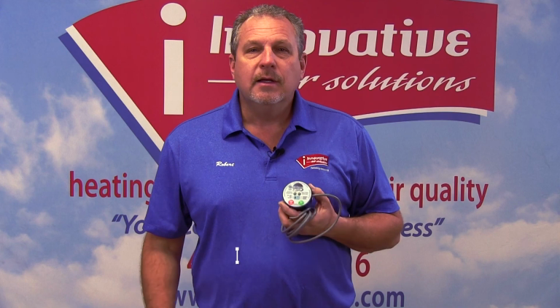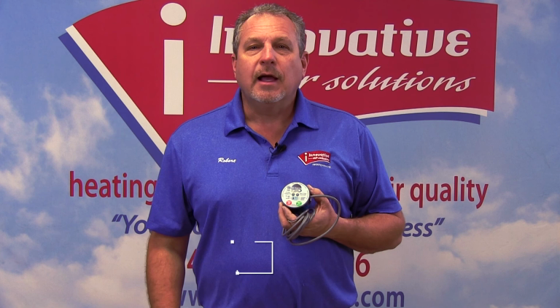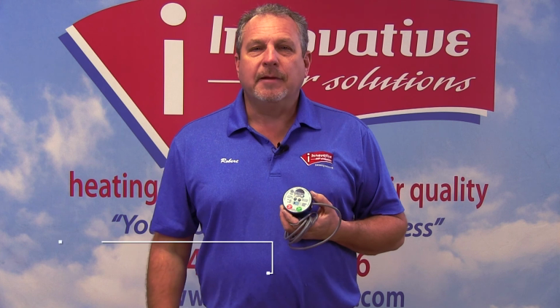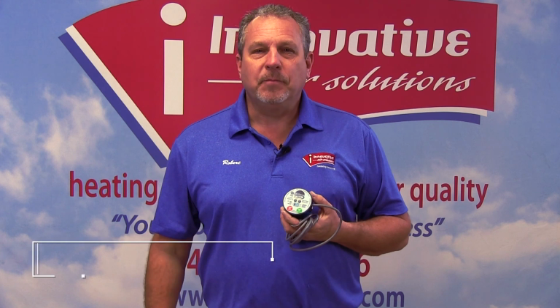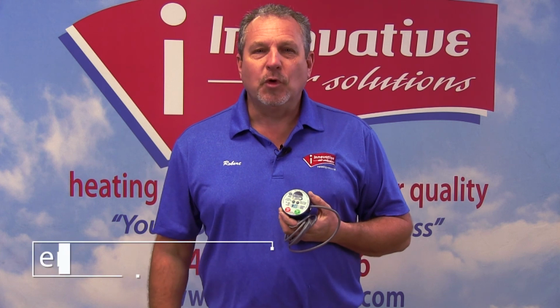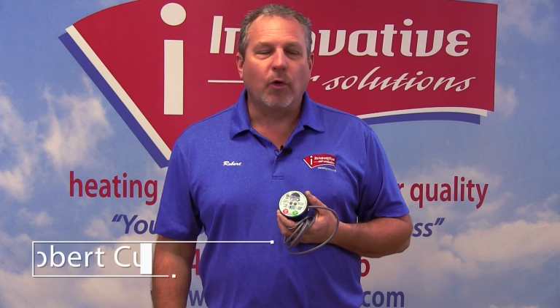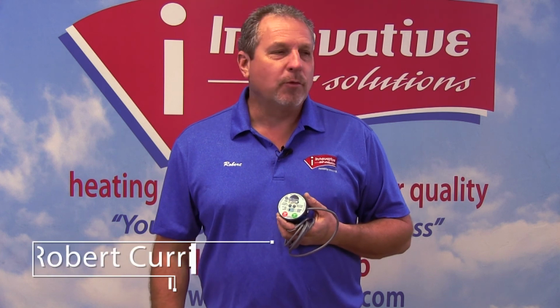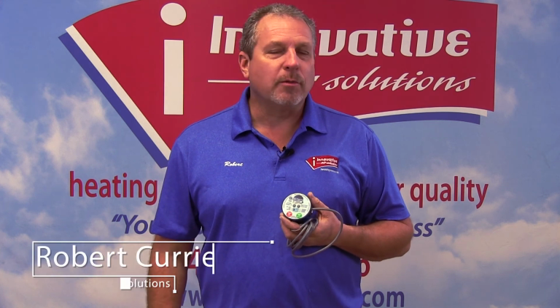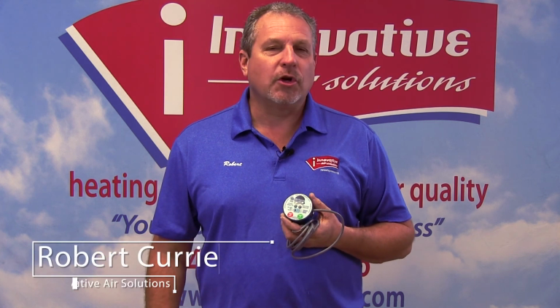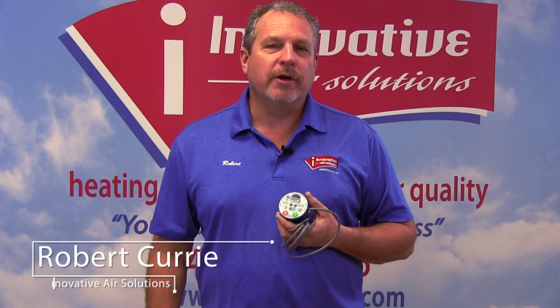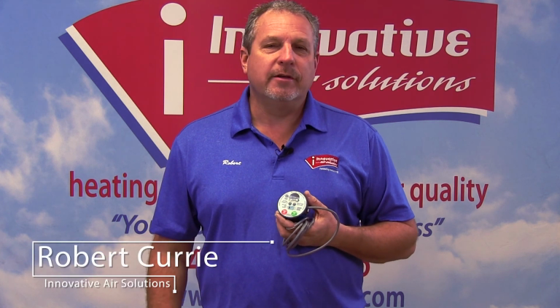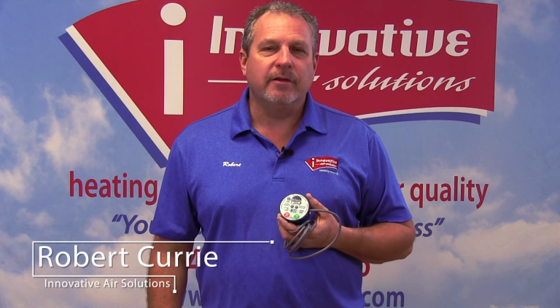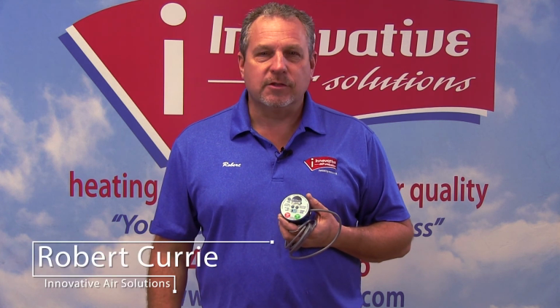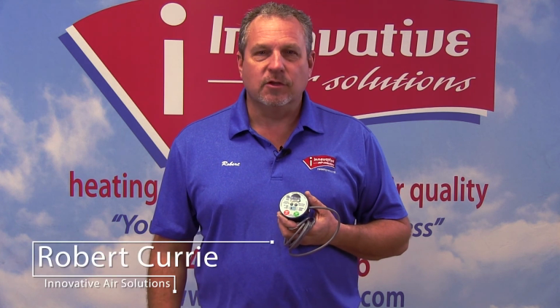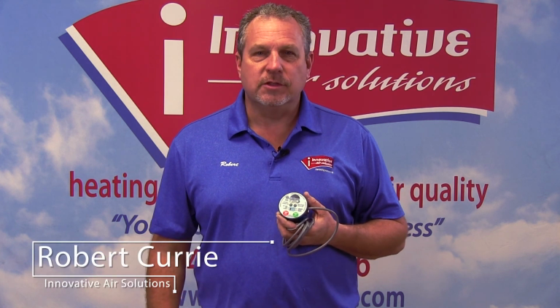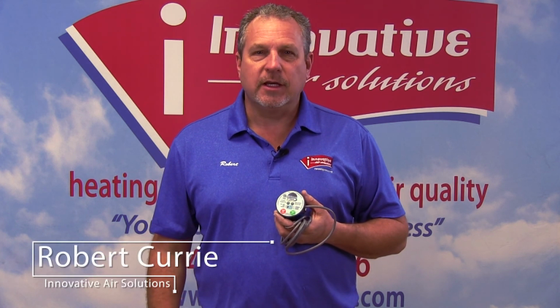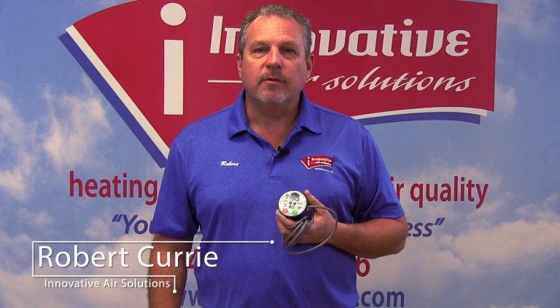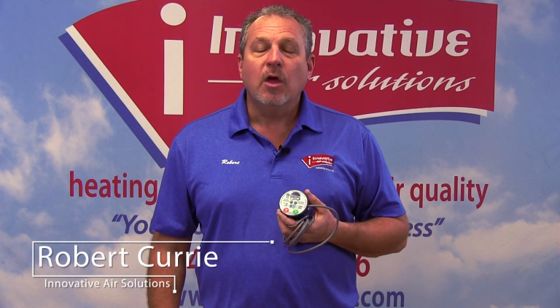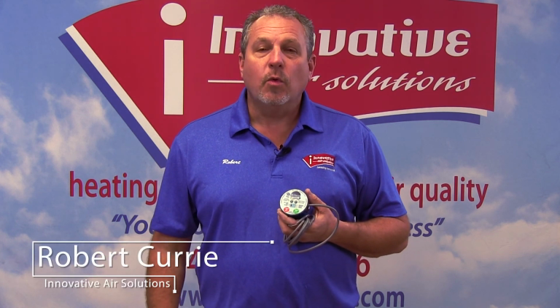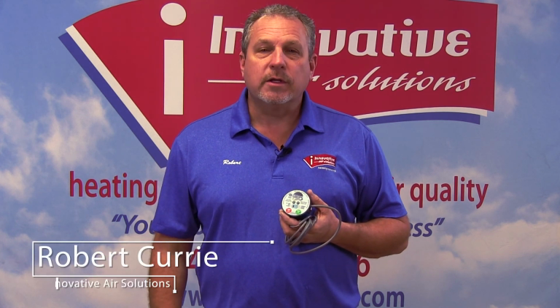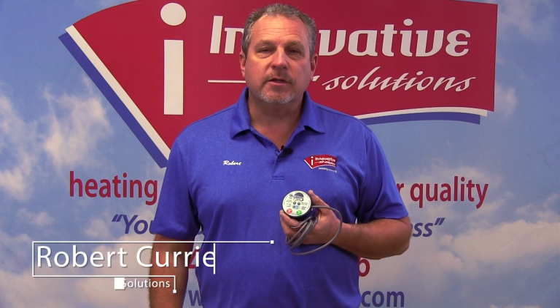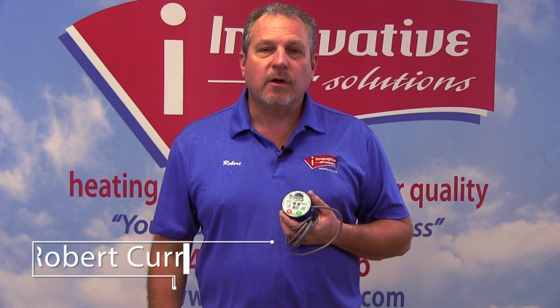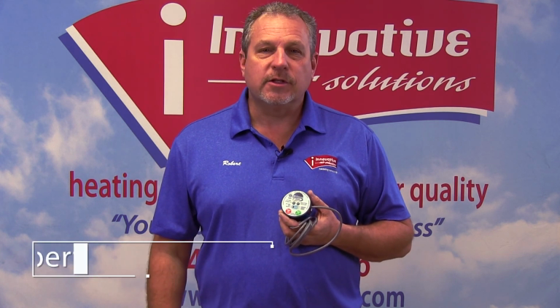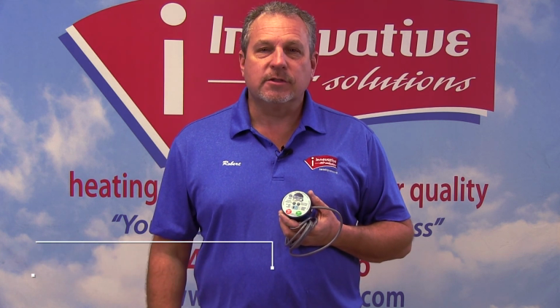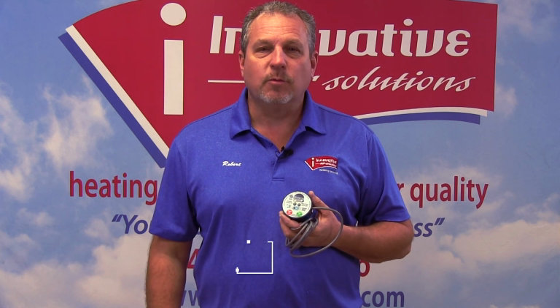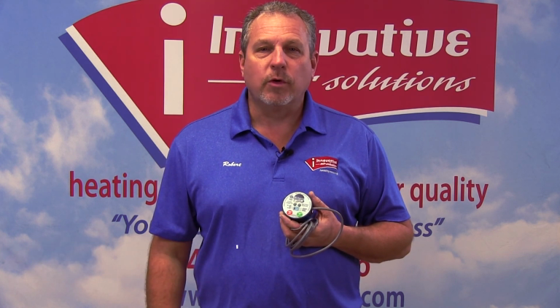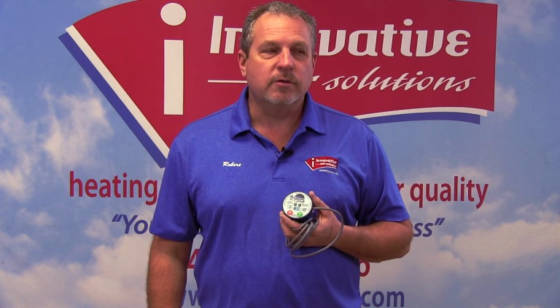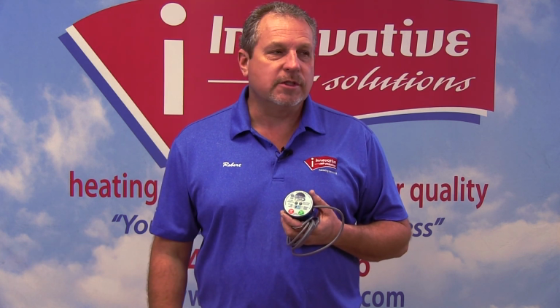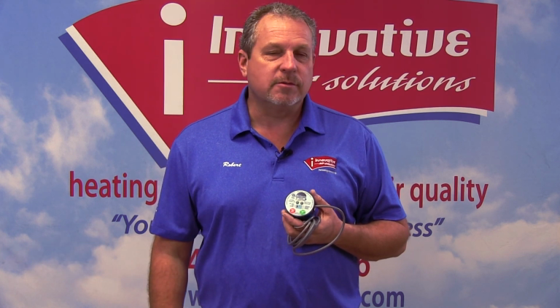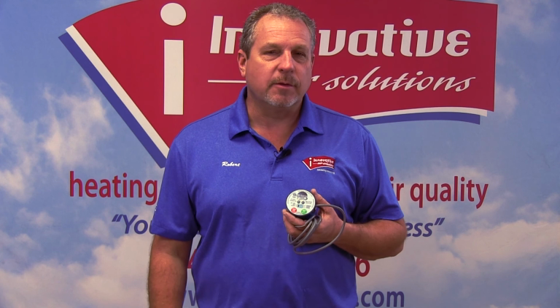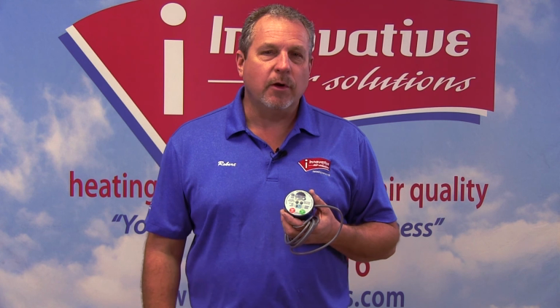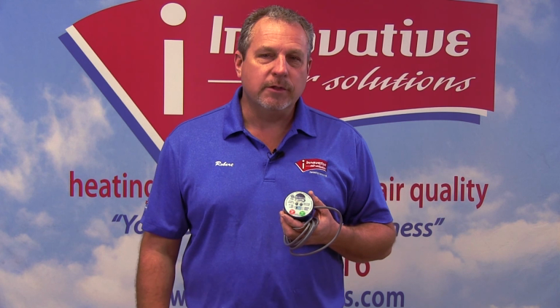Hi, good morning. Robert Curry, Innovative Air Solutions again. I want to continue our series this morning on system components.